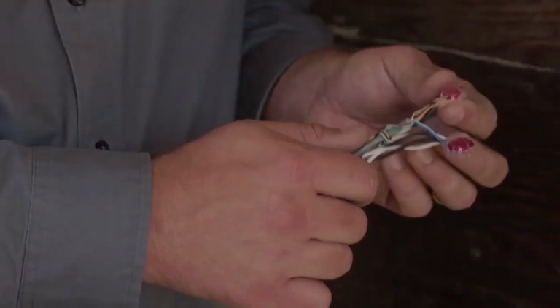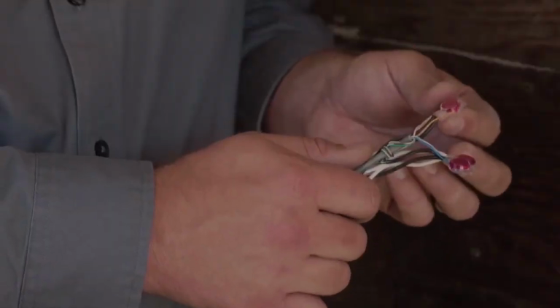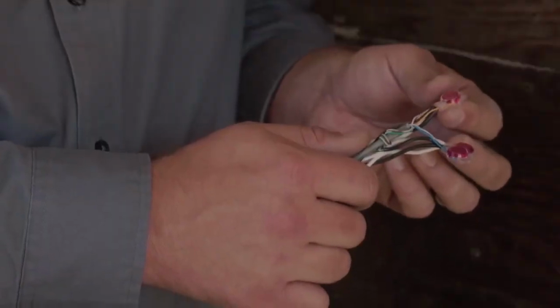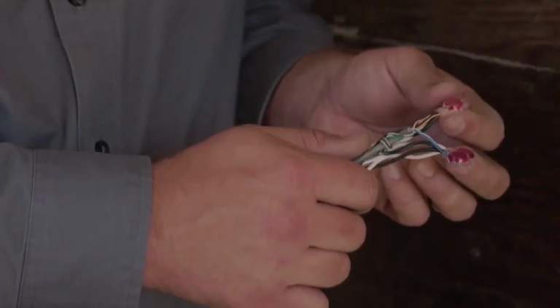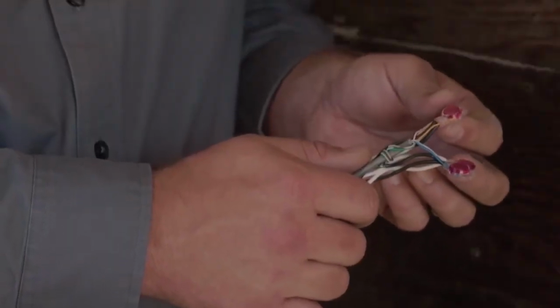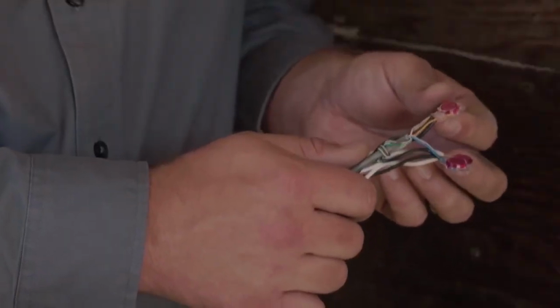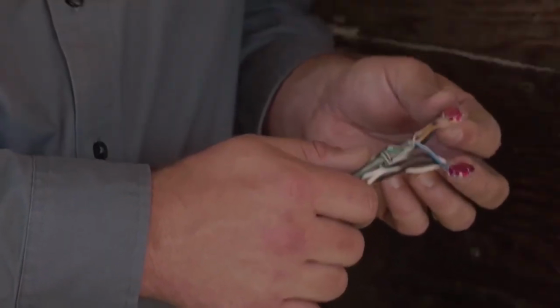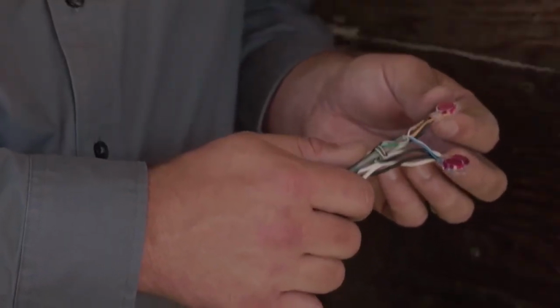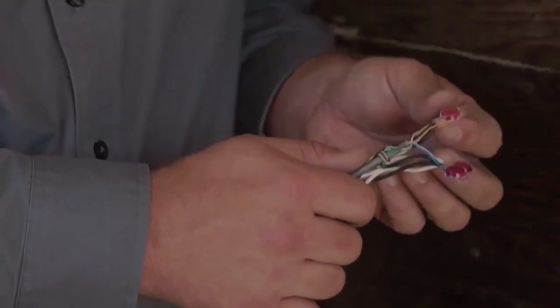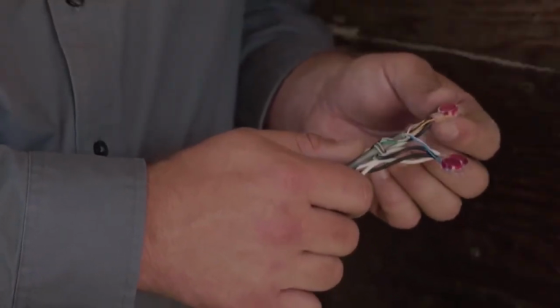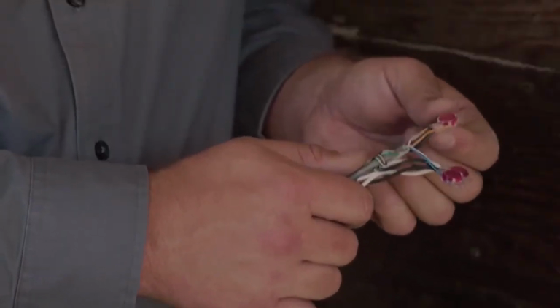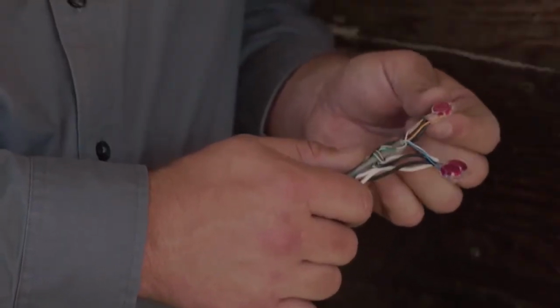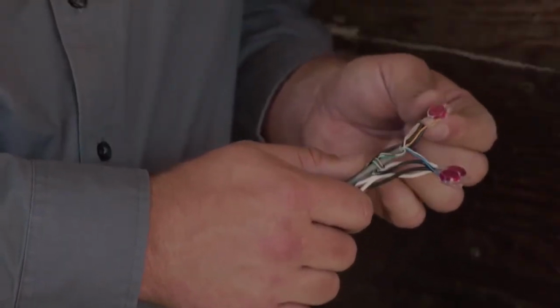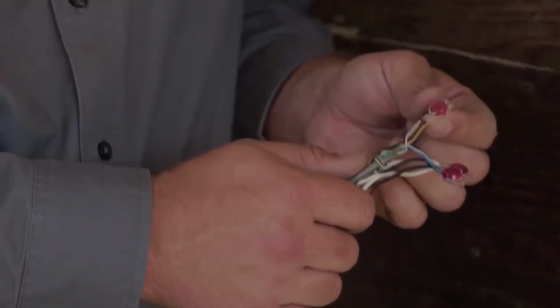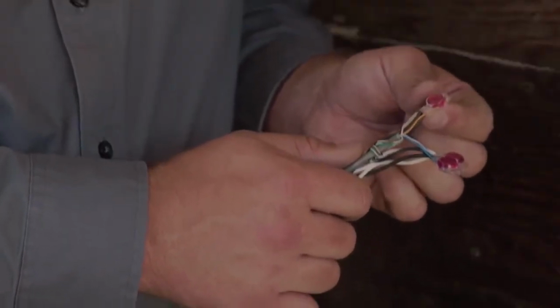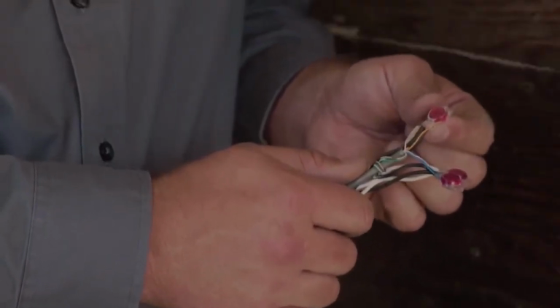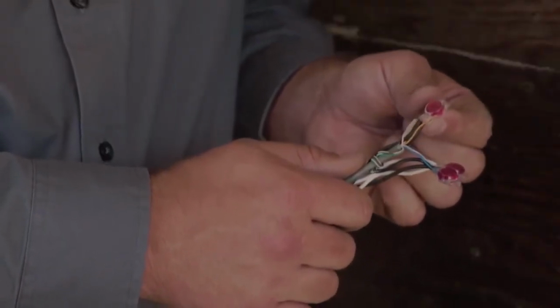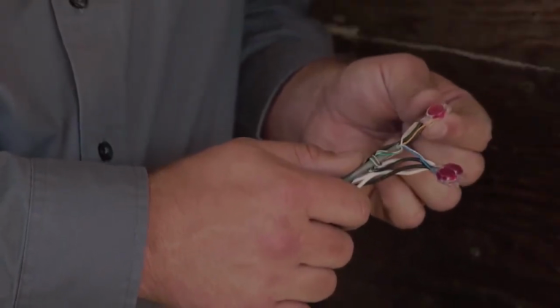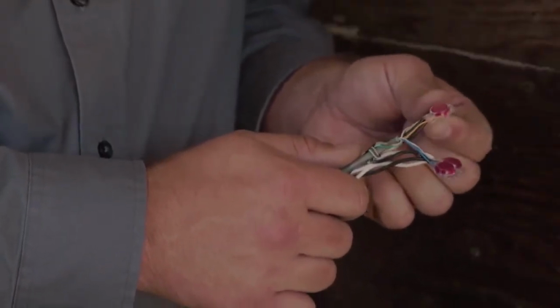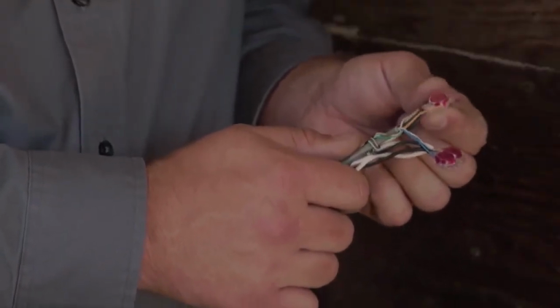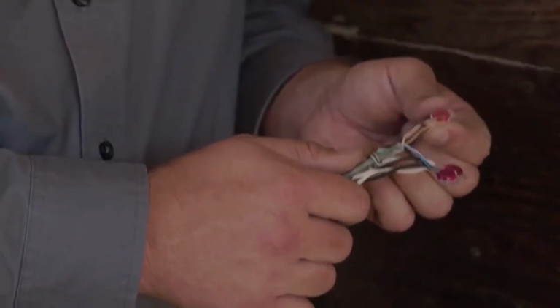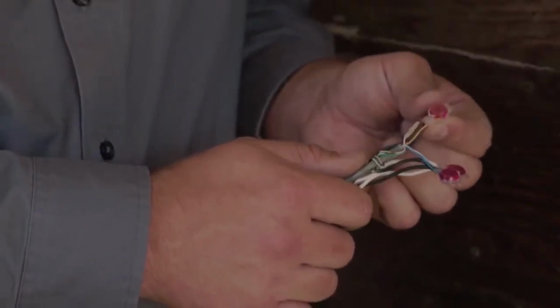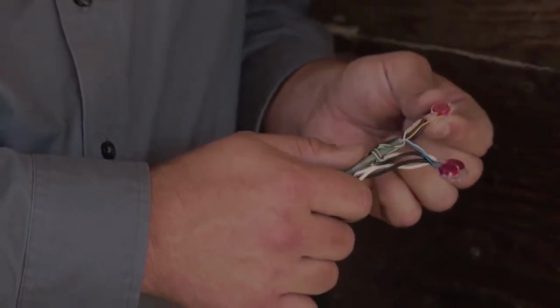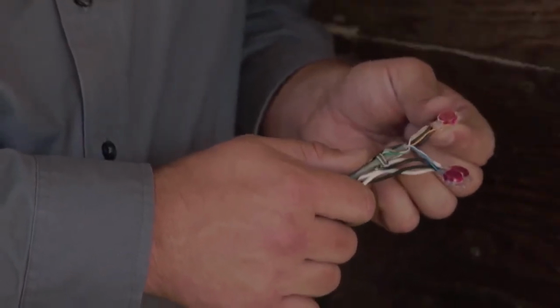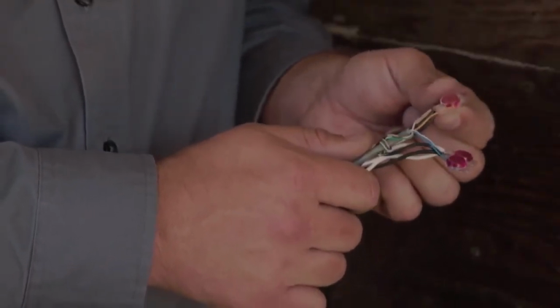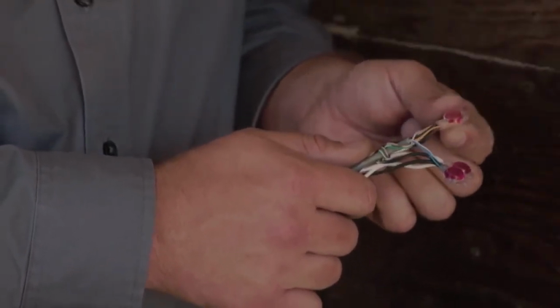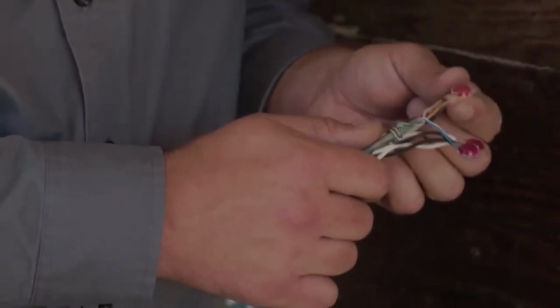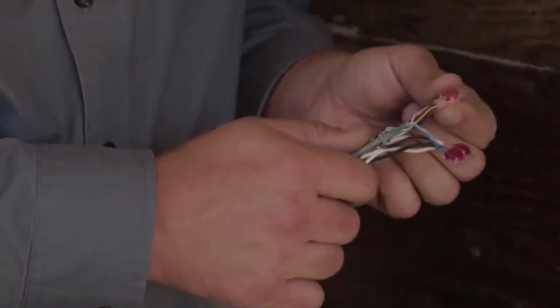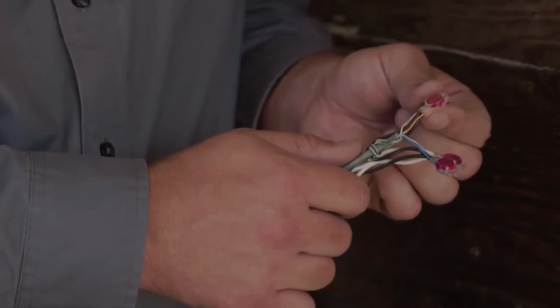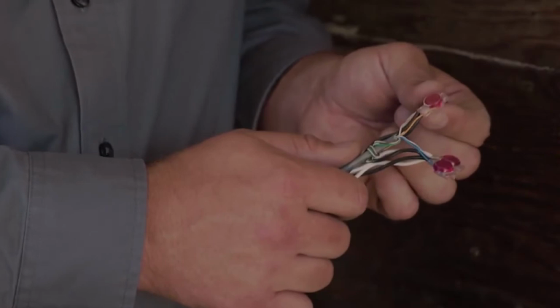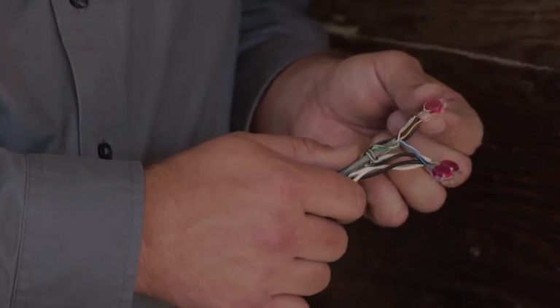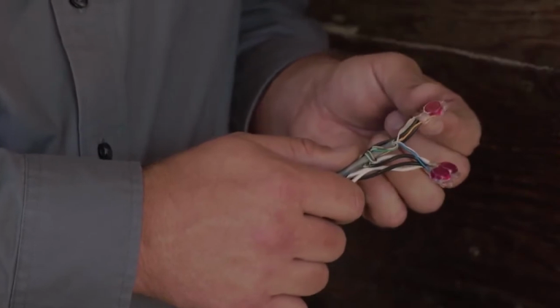So now that I've installed my connector, I'm going to give a quick tug on each one of the conductors to verify that it's been crimped properly in place. Now I've completed the connection to not only extend my CT leads, but also complete the parallel connection between my installed parallel CTs installed in my service panel.